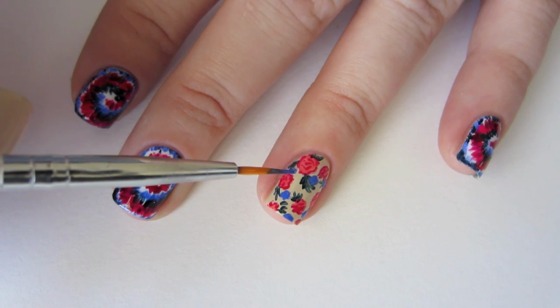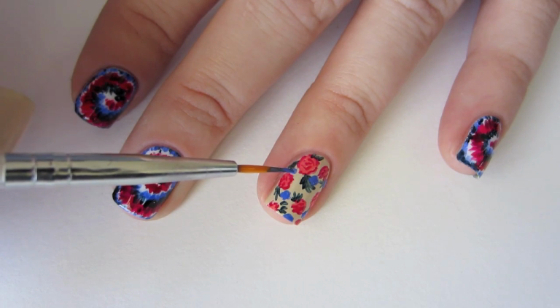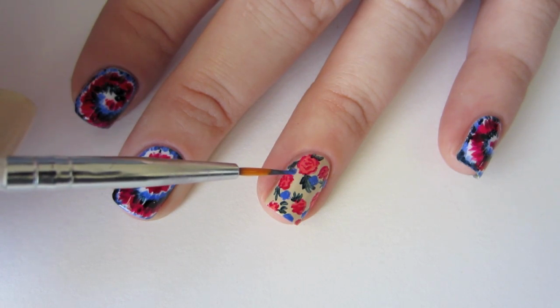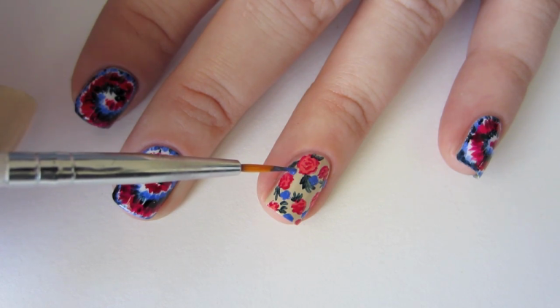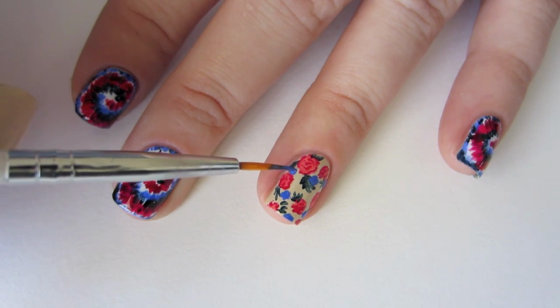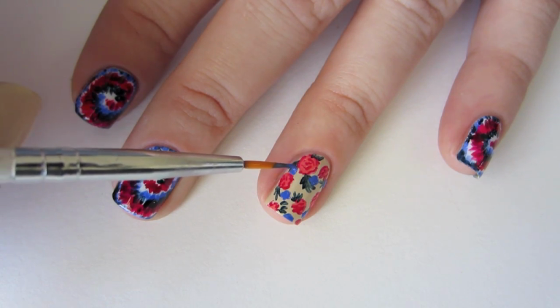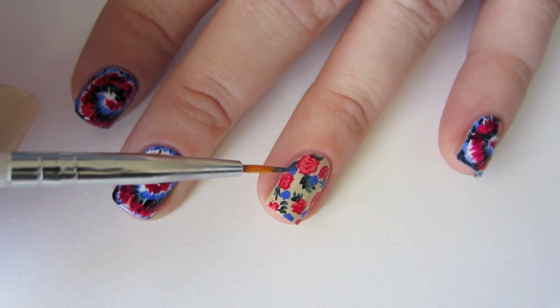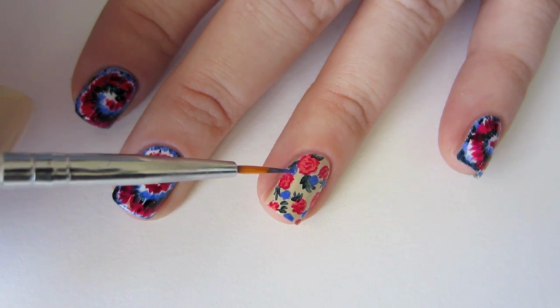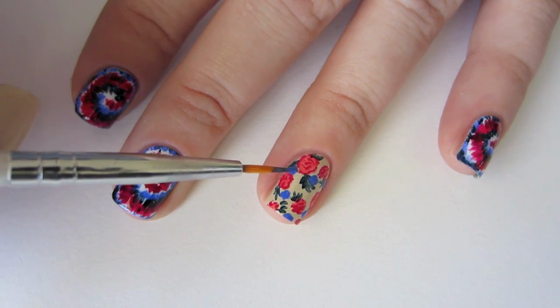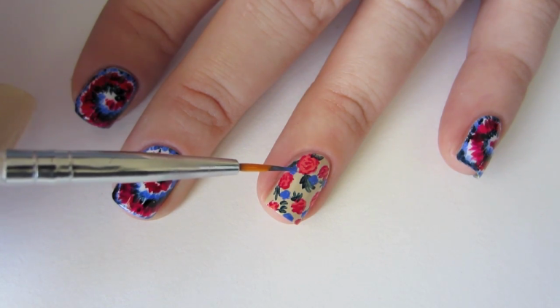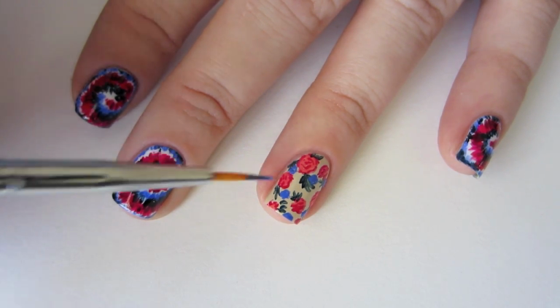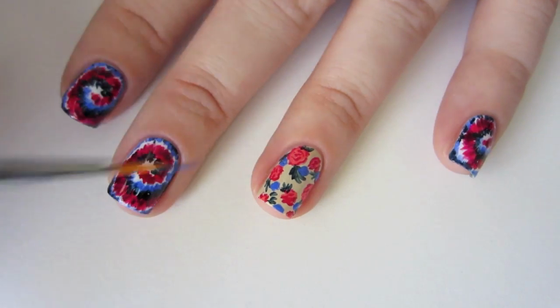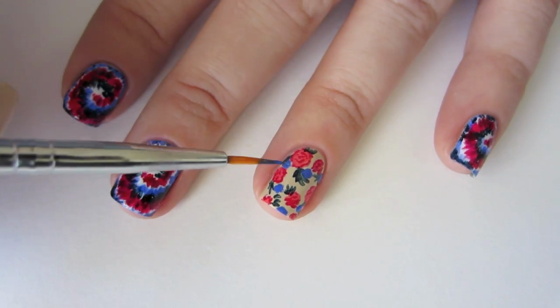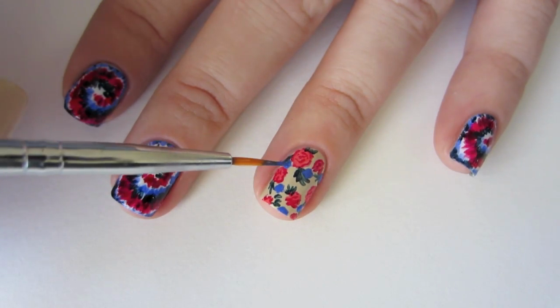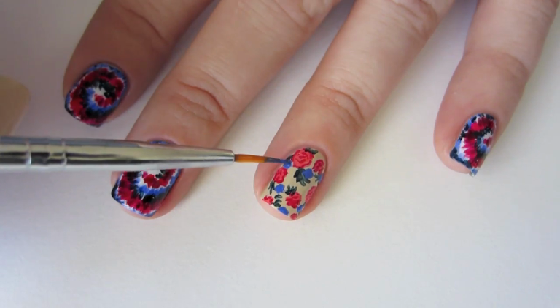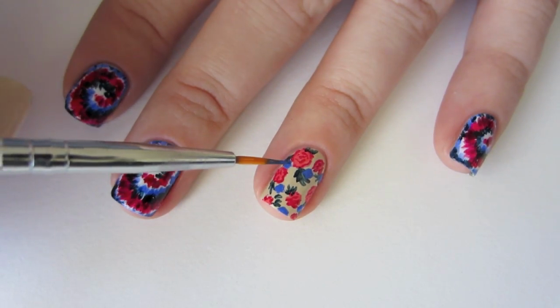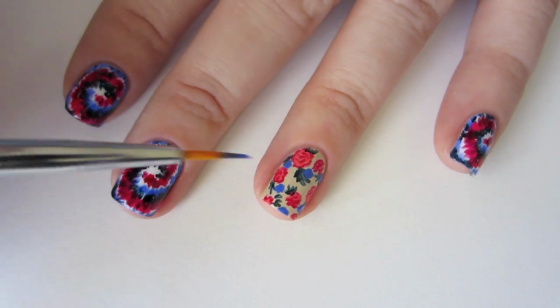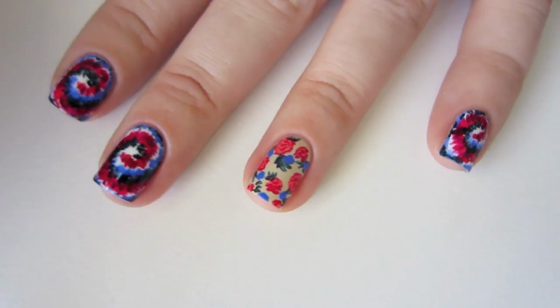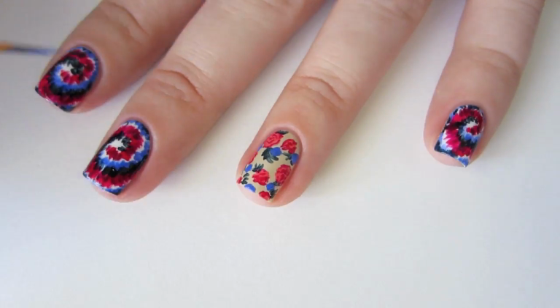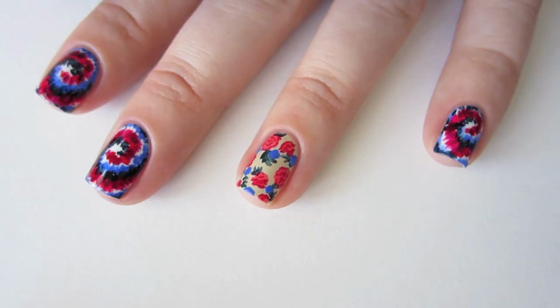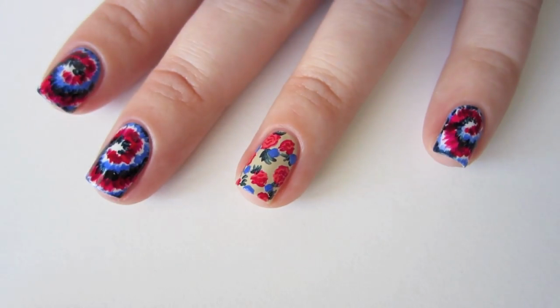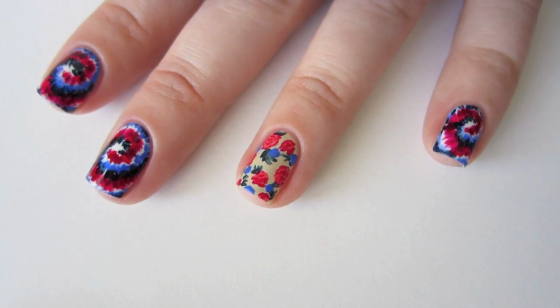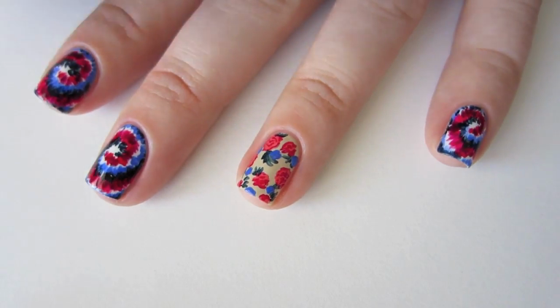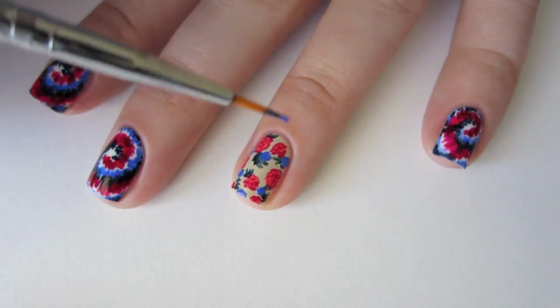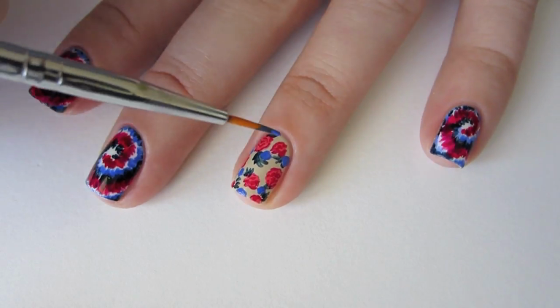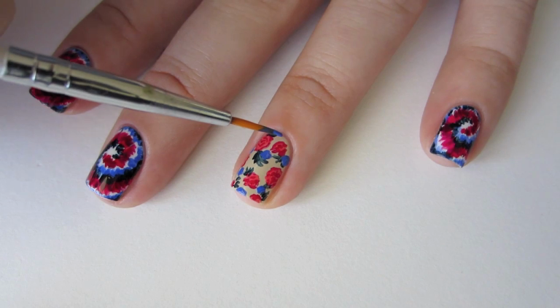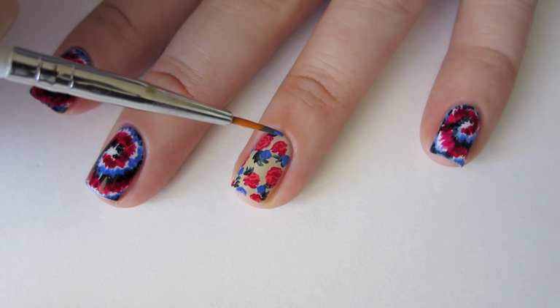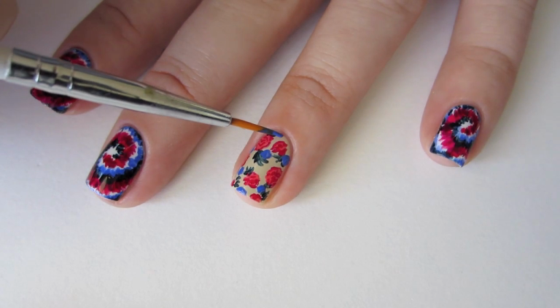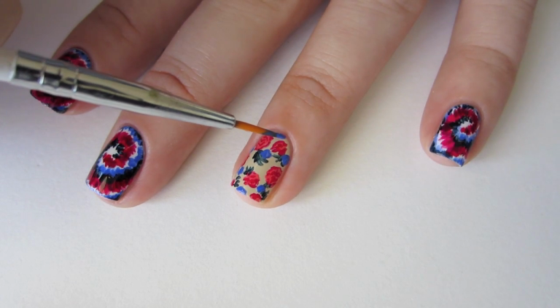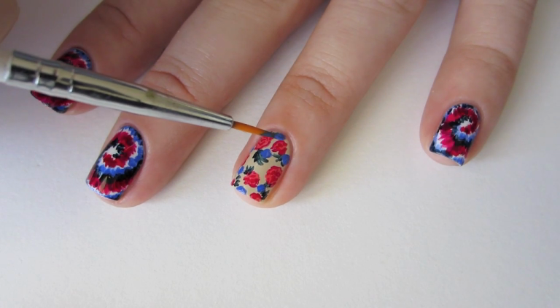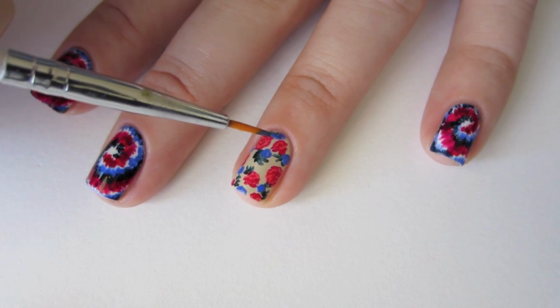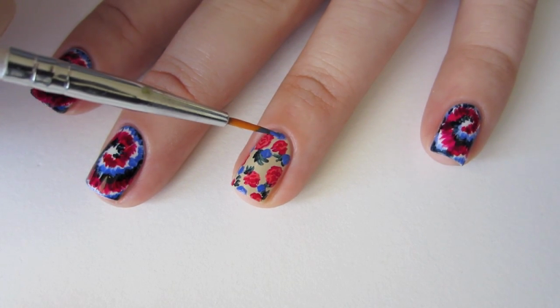Remember, if you need to clean up, you can use your makeup brush dipped in acetone. When you're all done, finish with top coat.